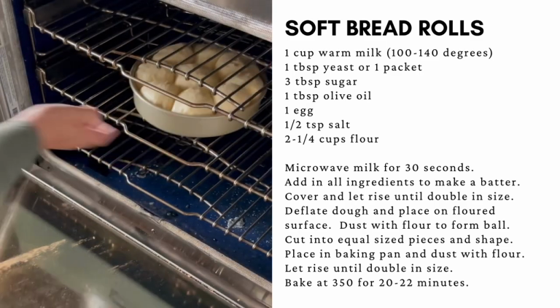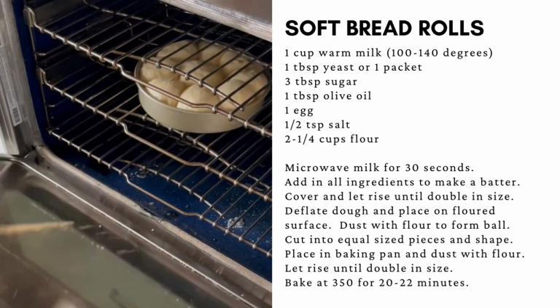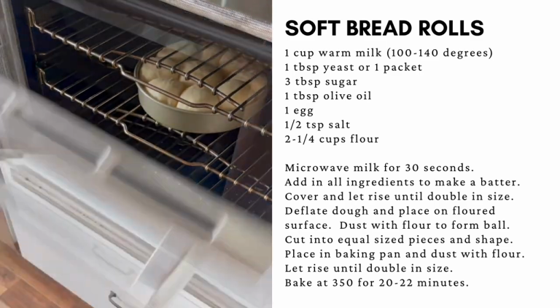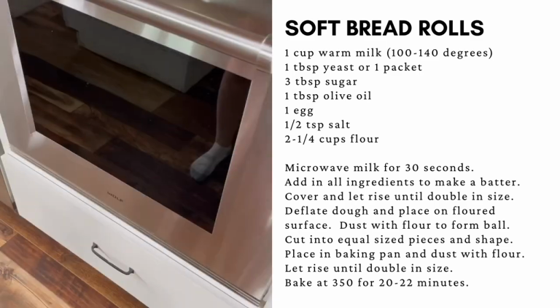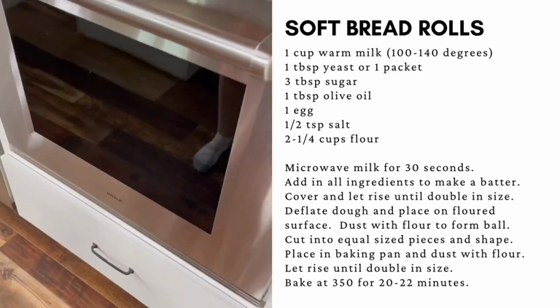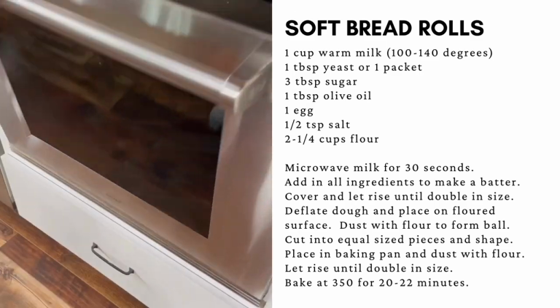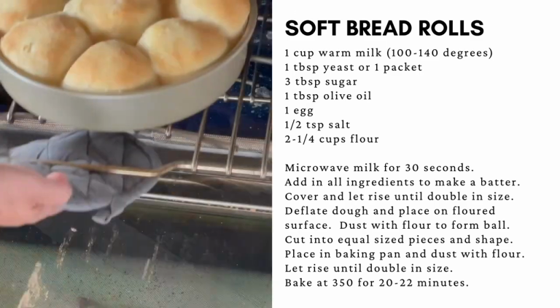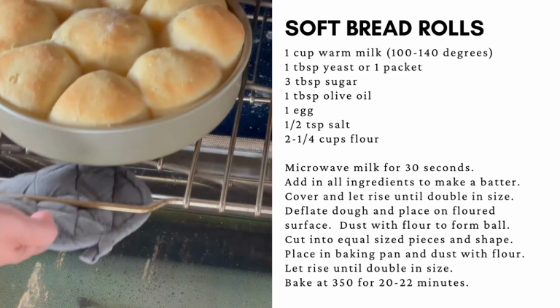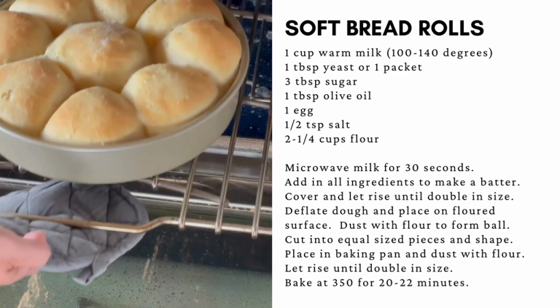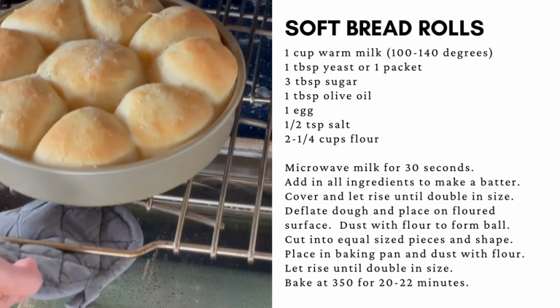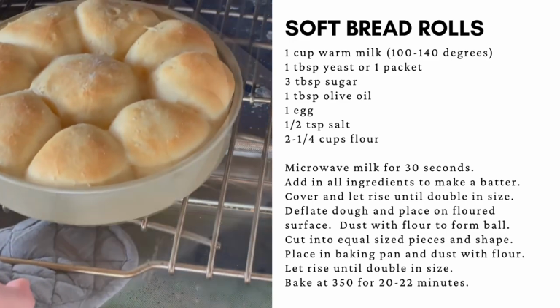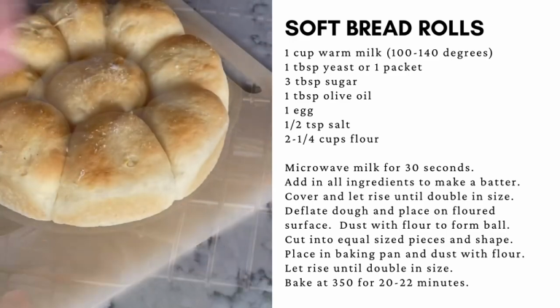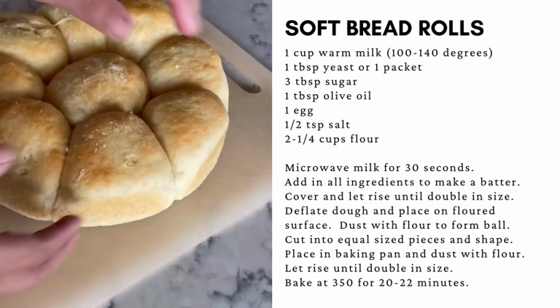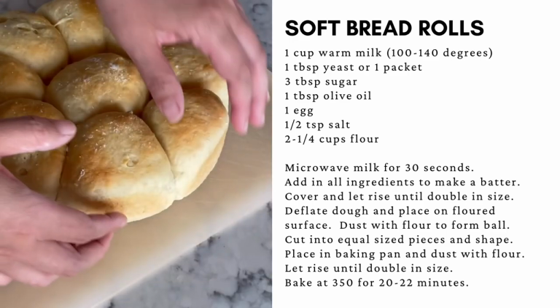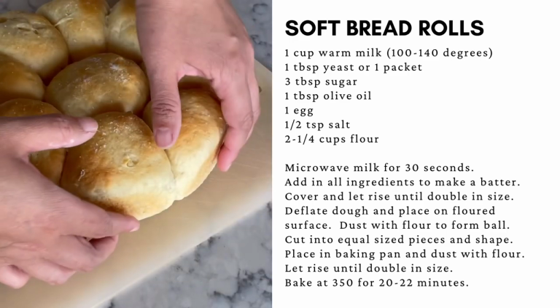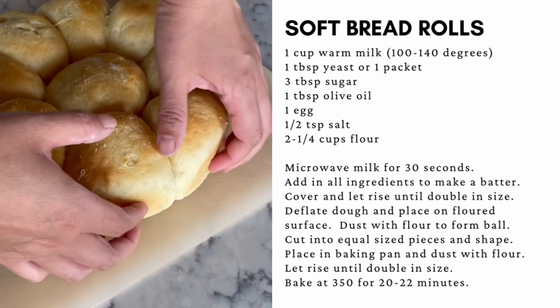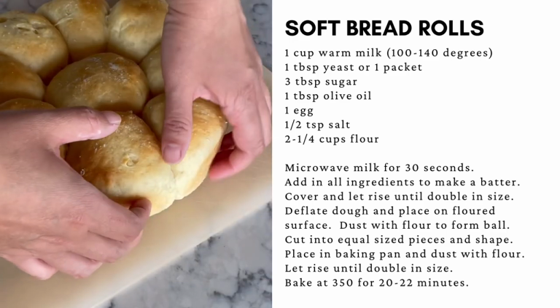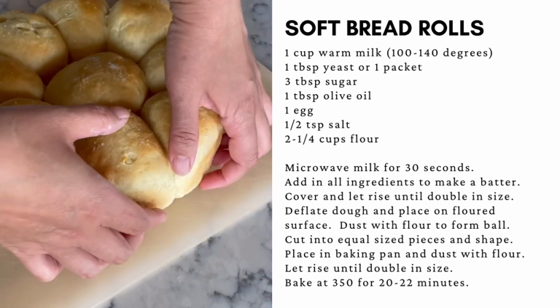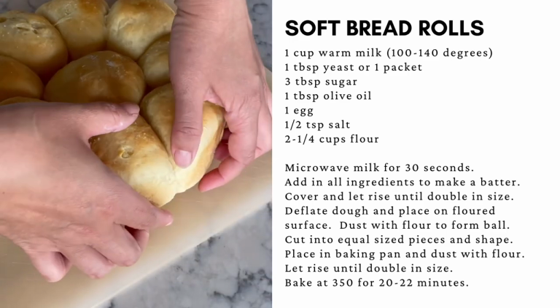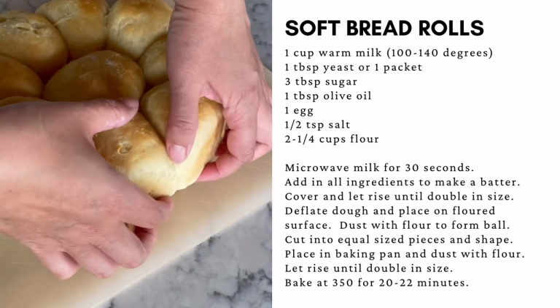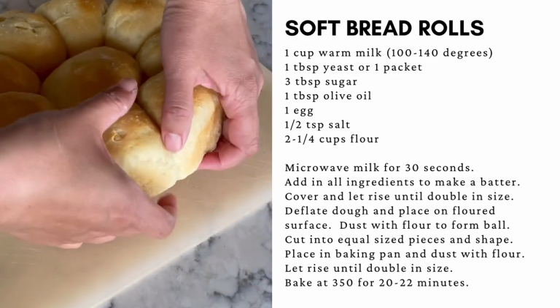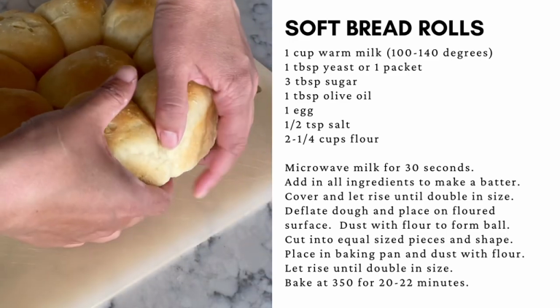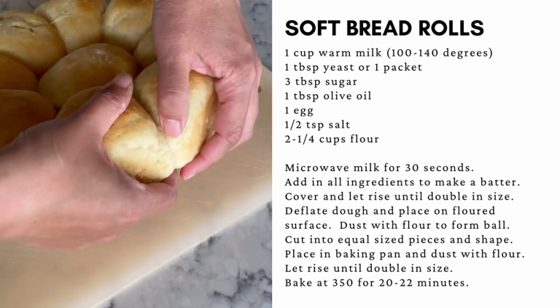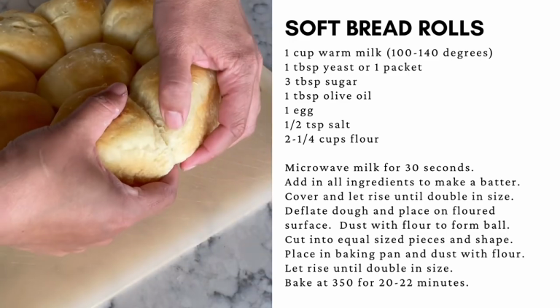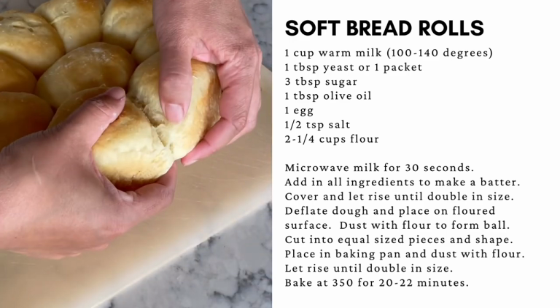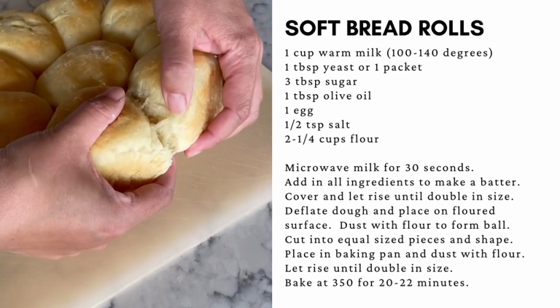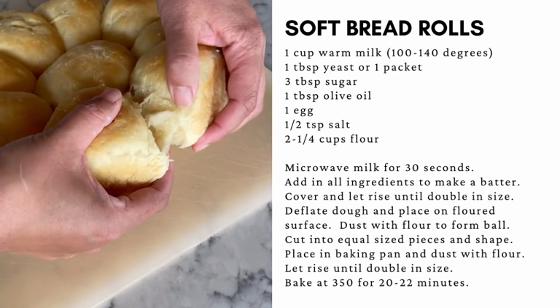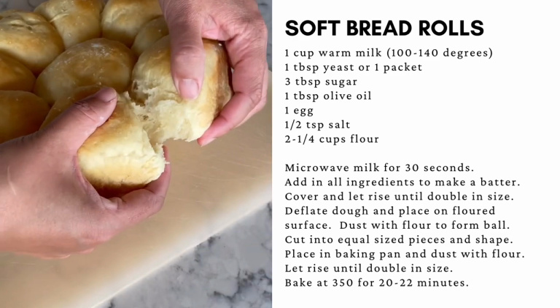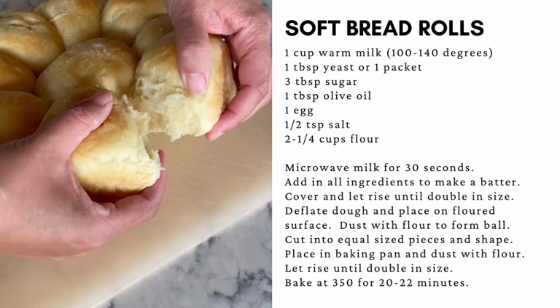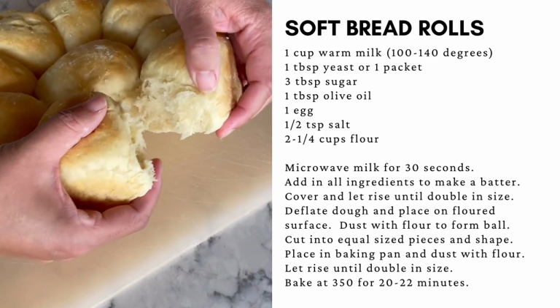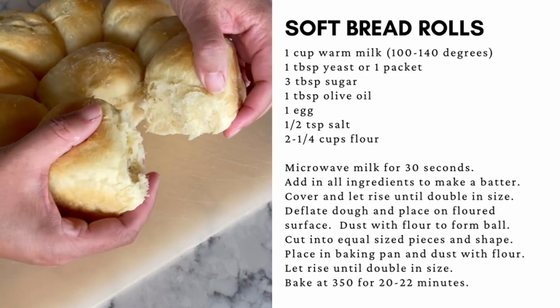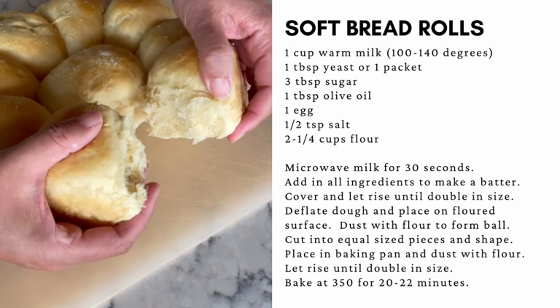Bake in a preheated oven until just barely golden brown.